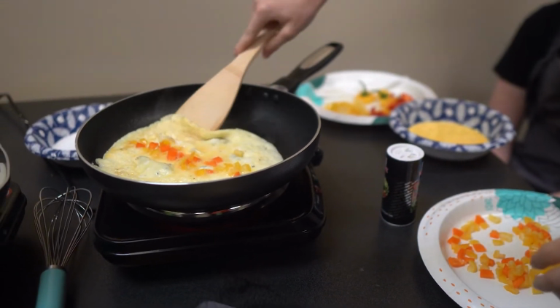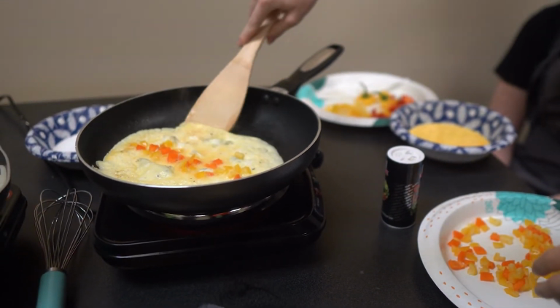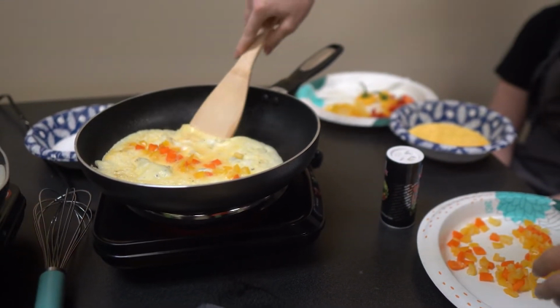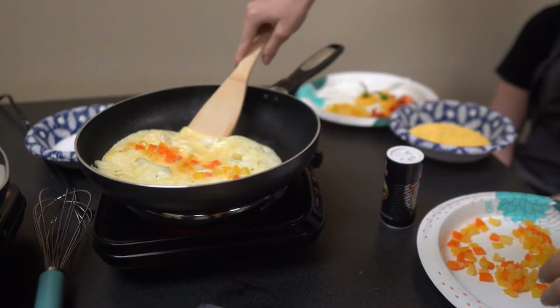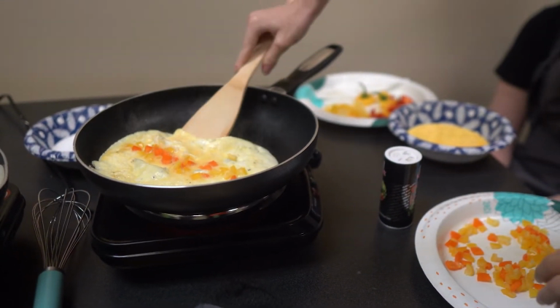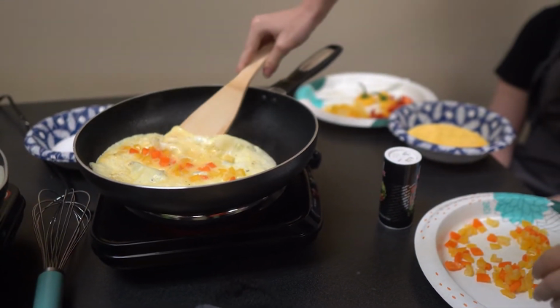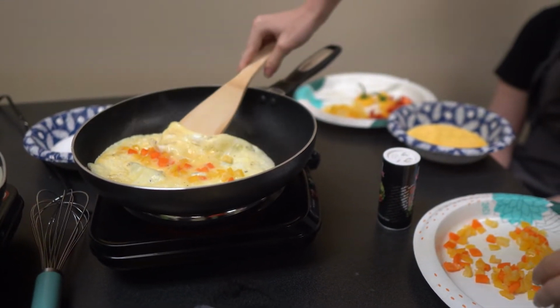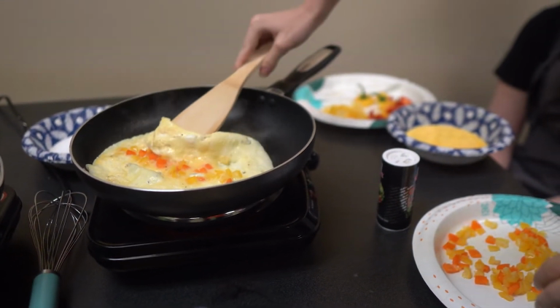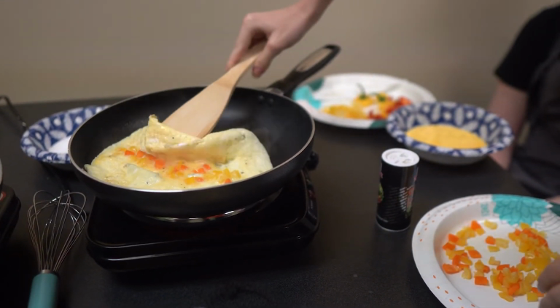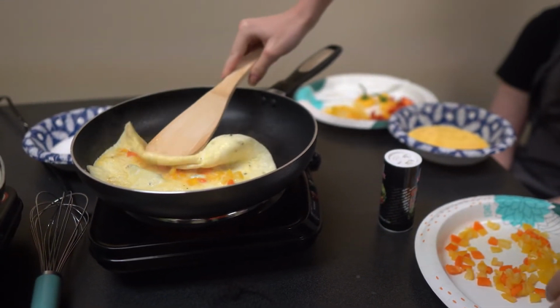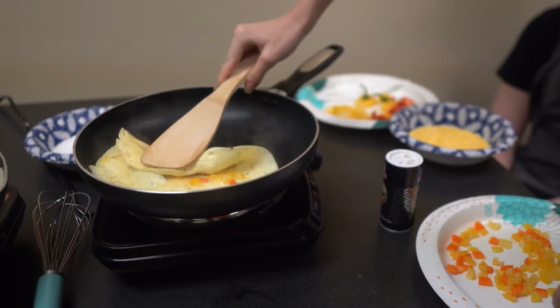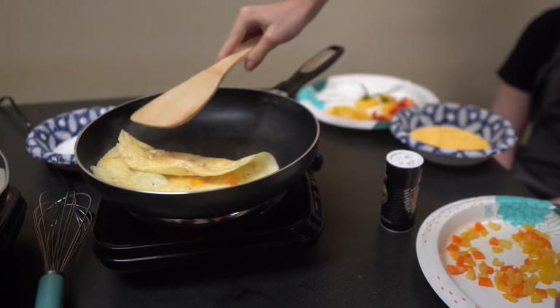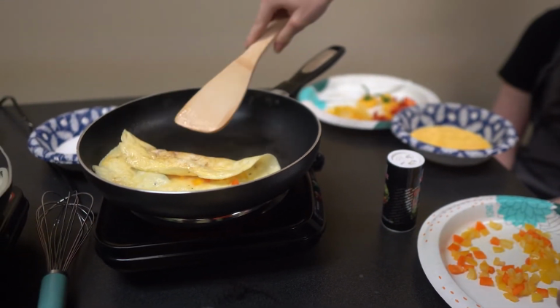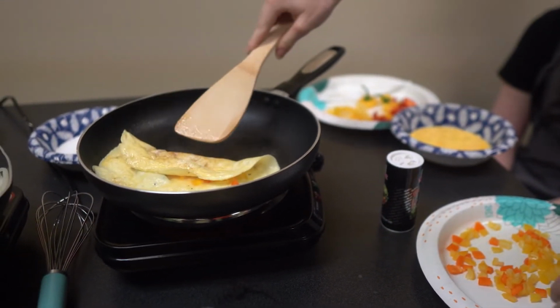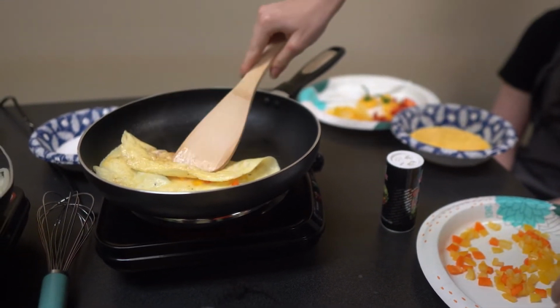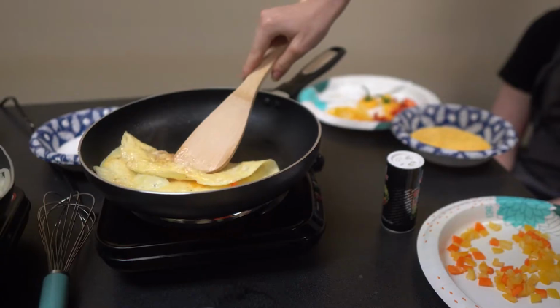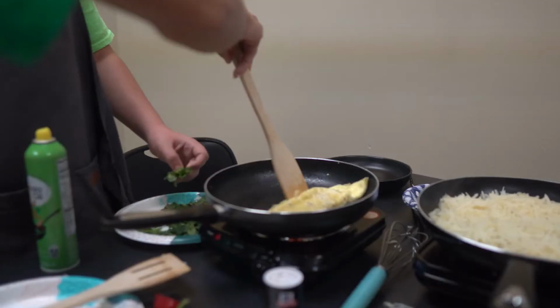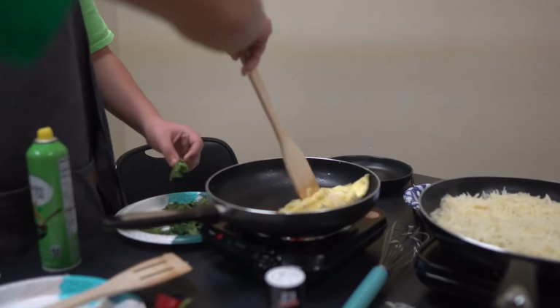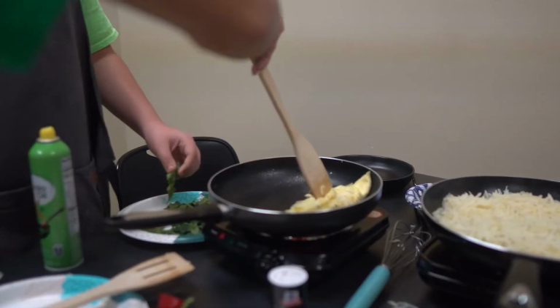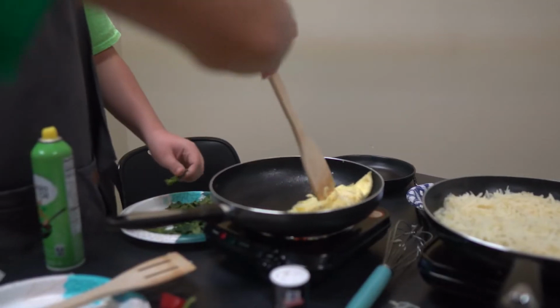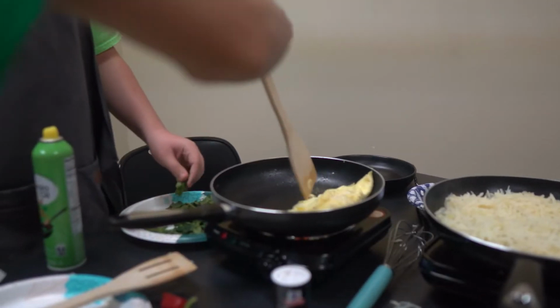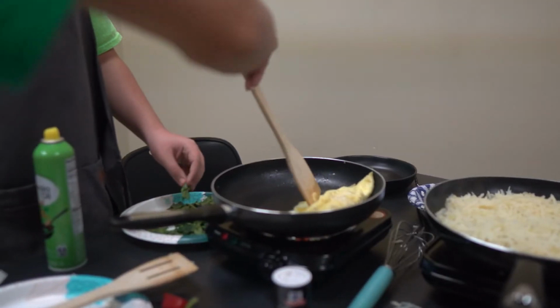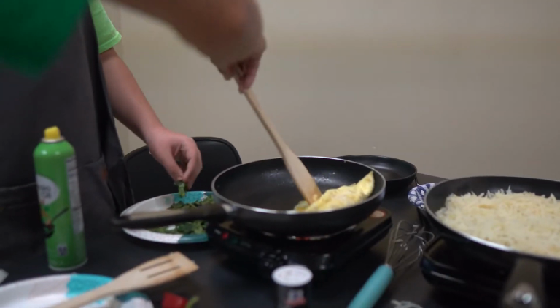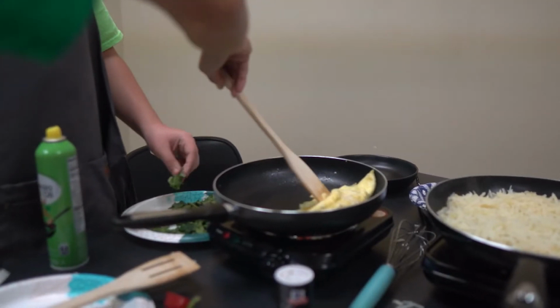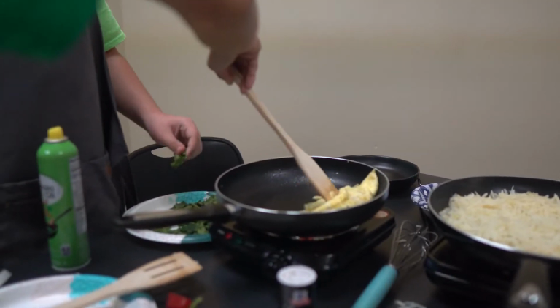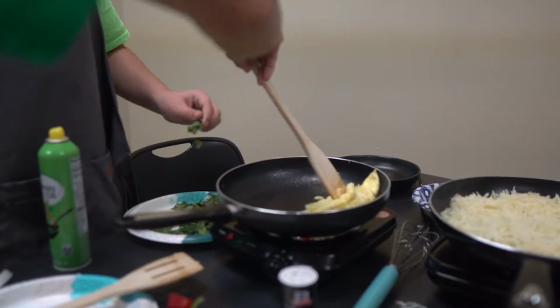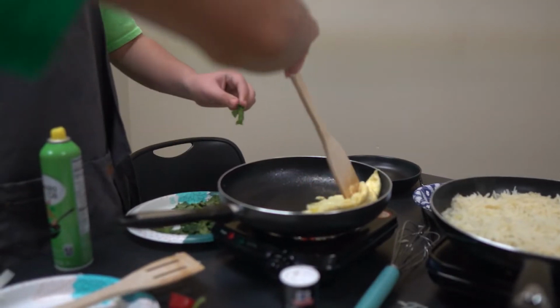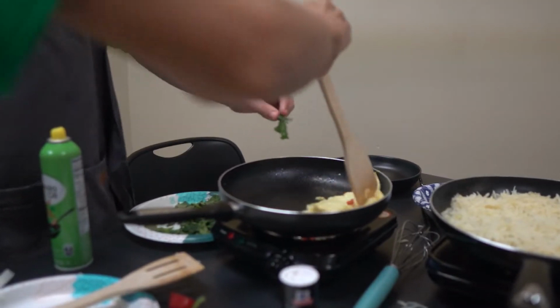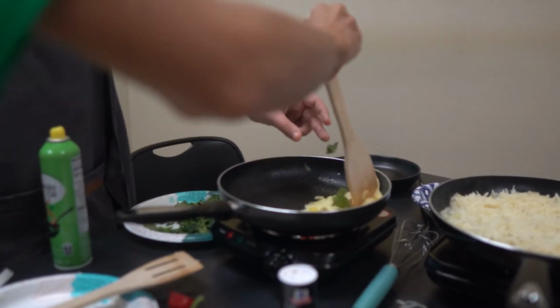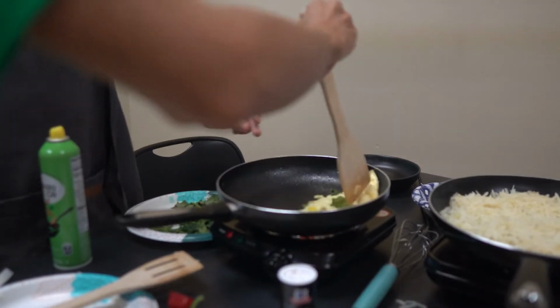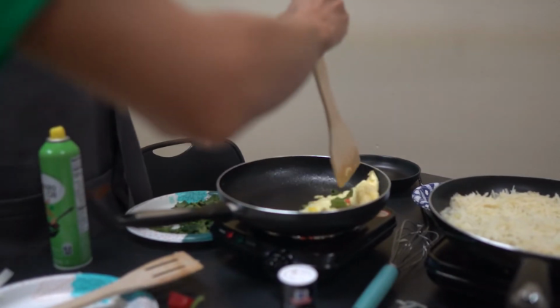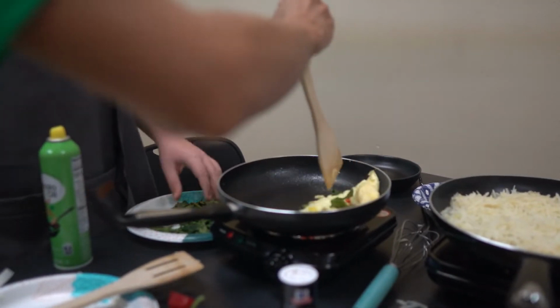Watch this. Like that? Unroll it really quick. You can put some on there. There you go.